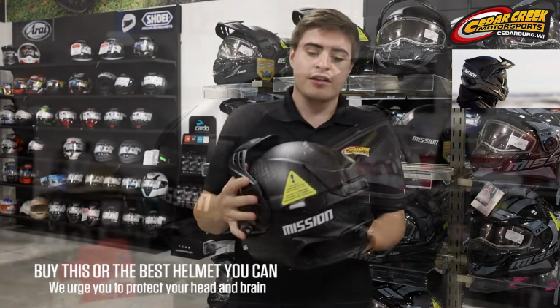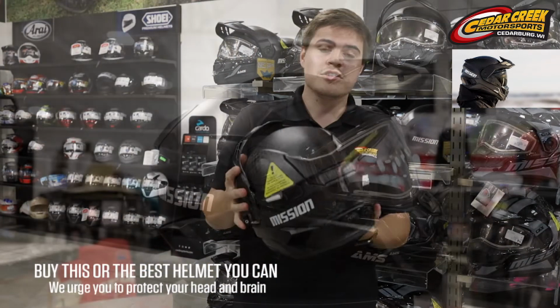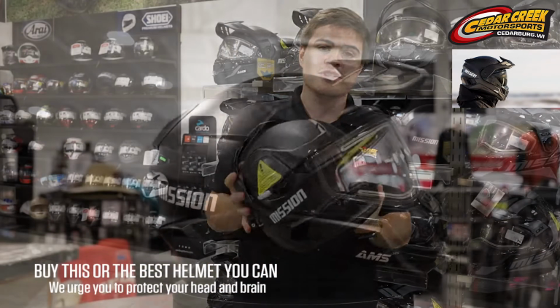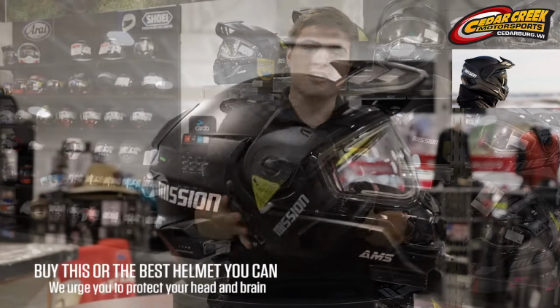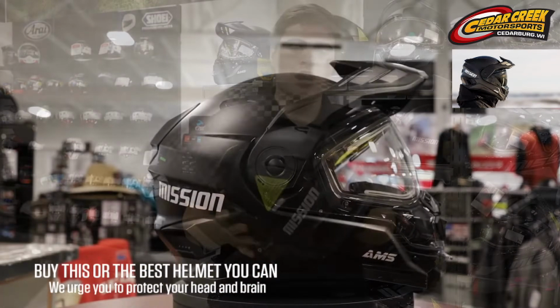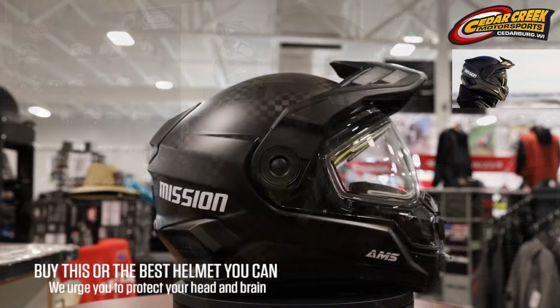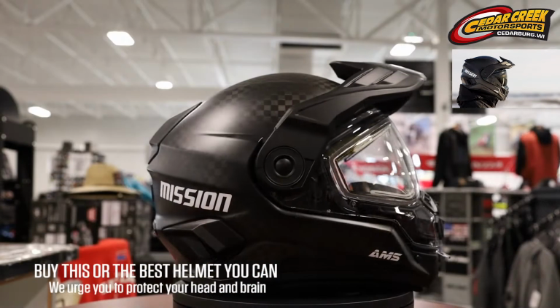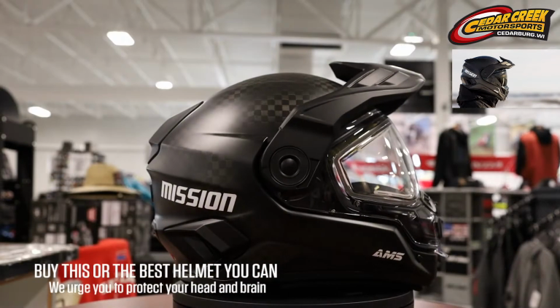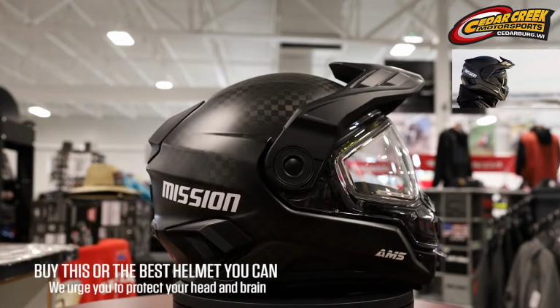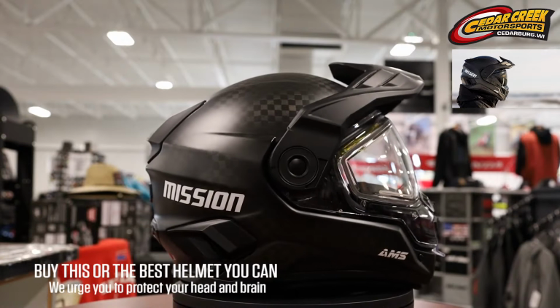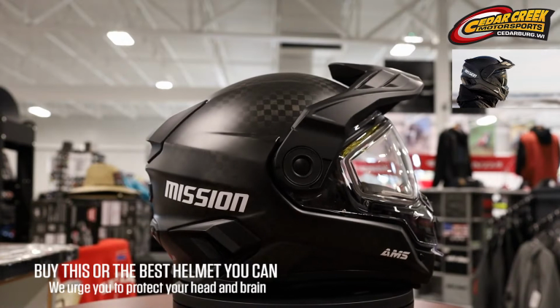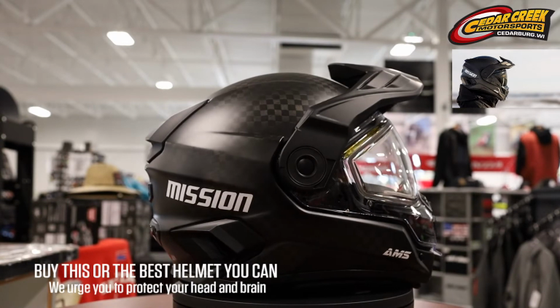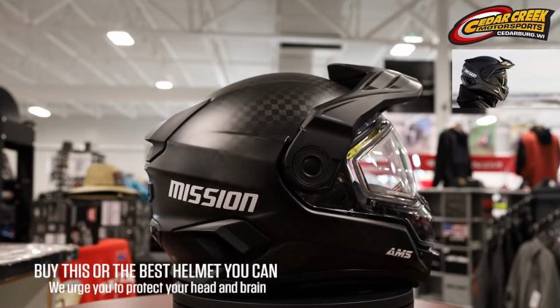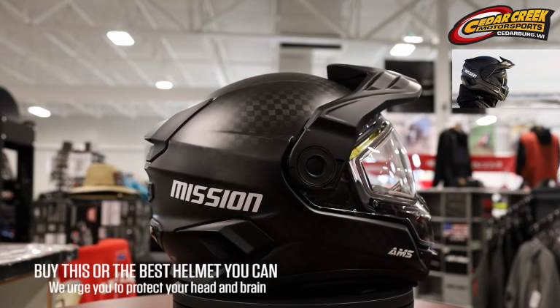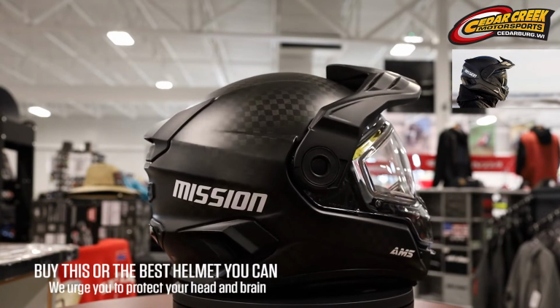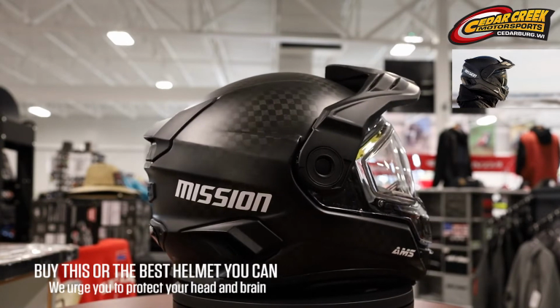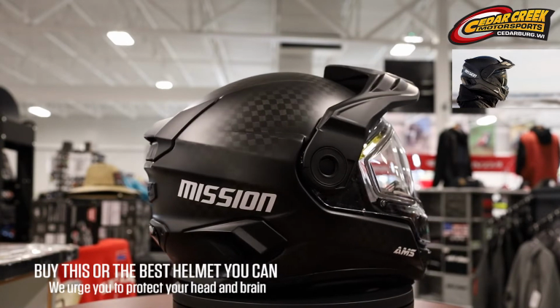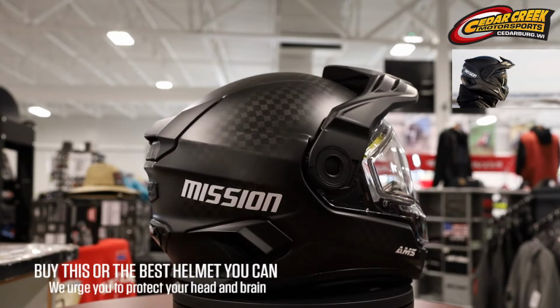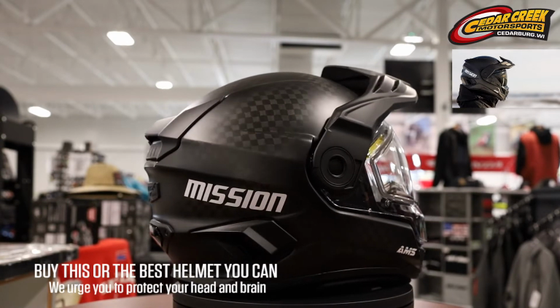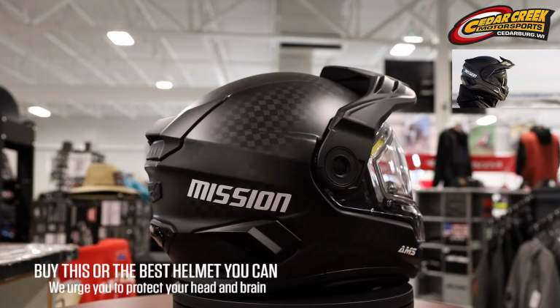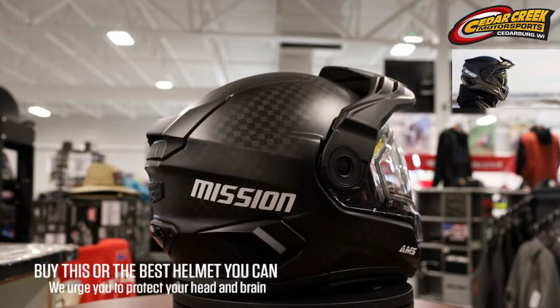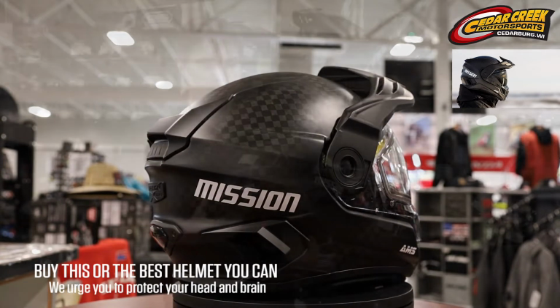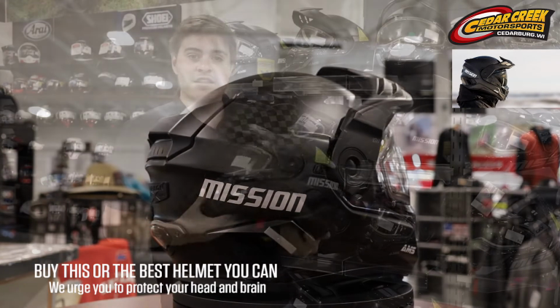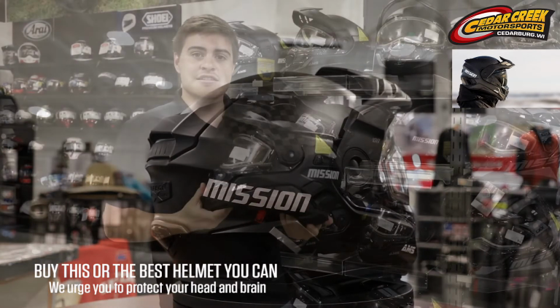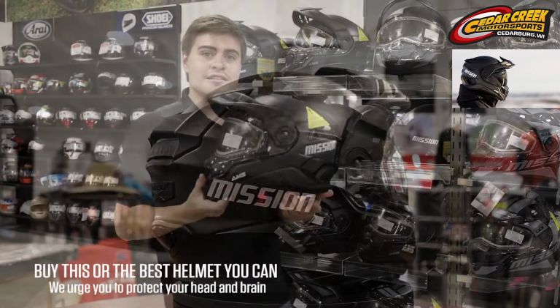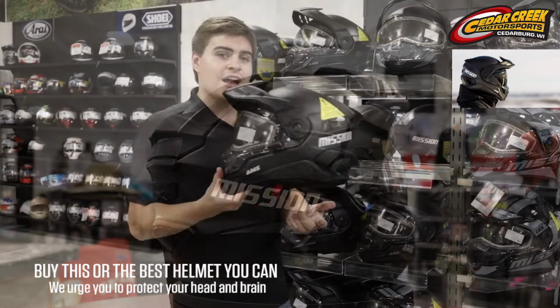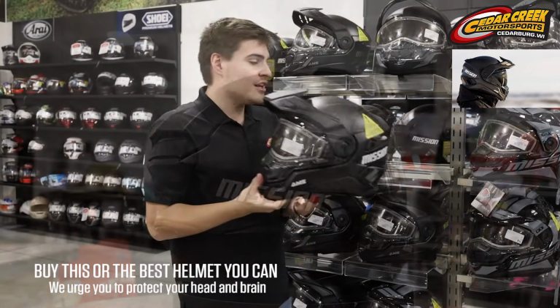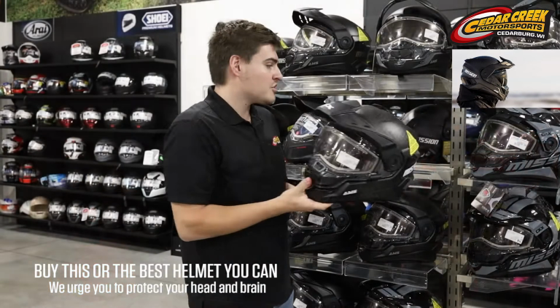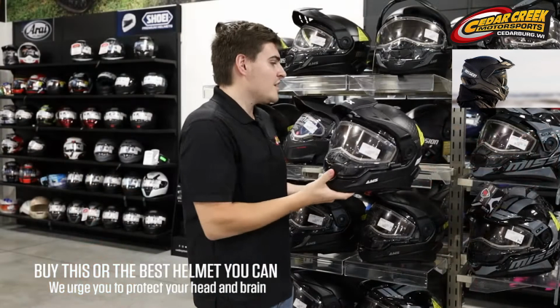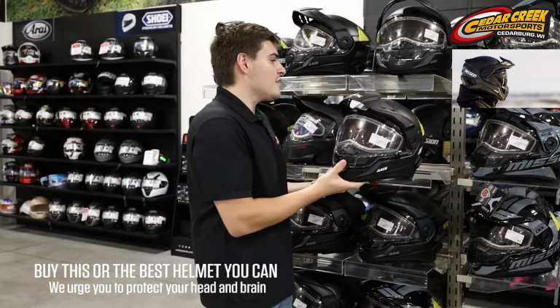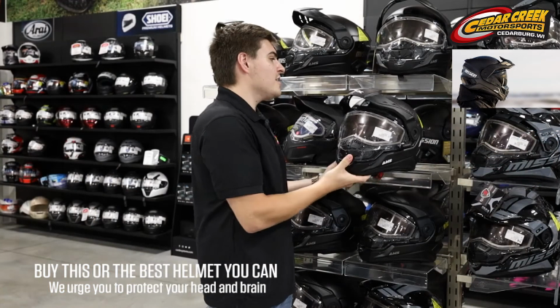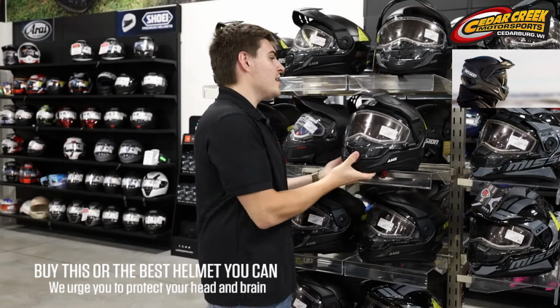This one is the carbon fiber one. If you're somebody who puts out a lot of miles in a day, this is a lot less strain on your neck.